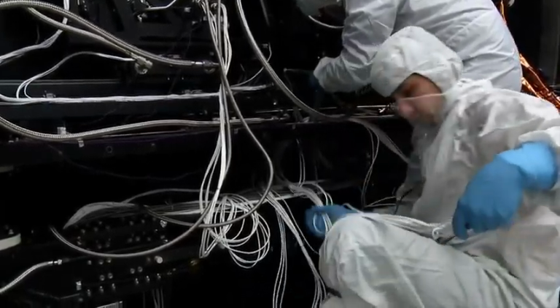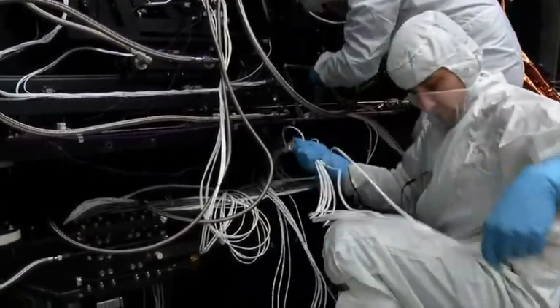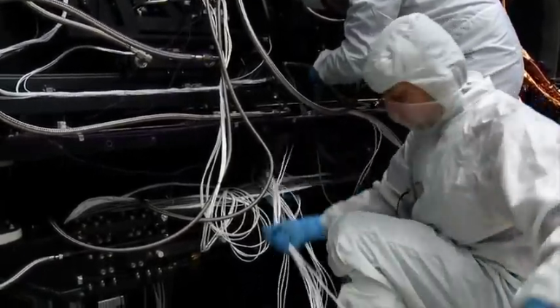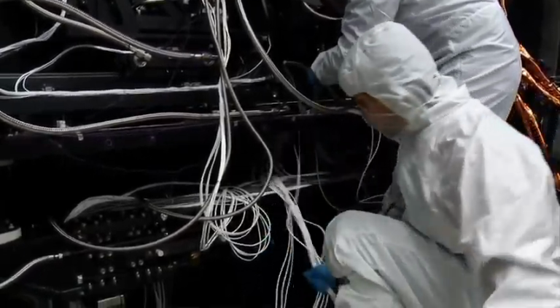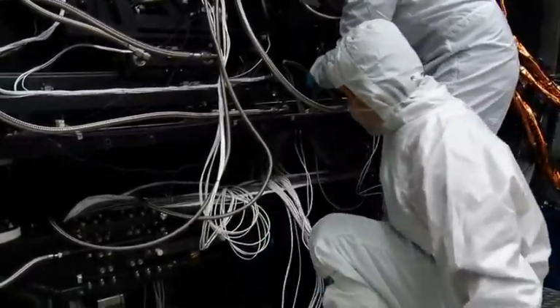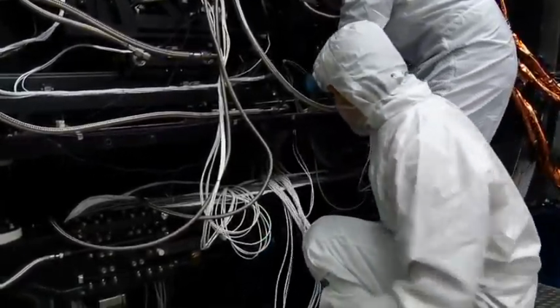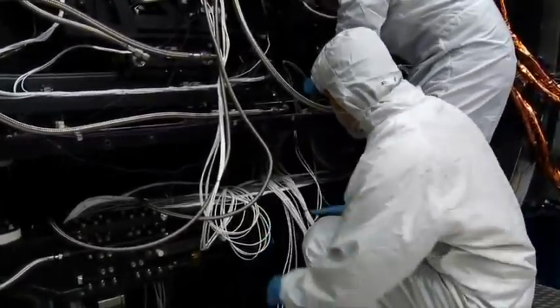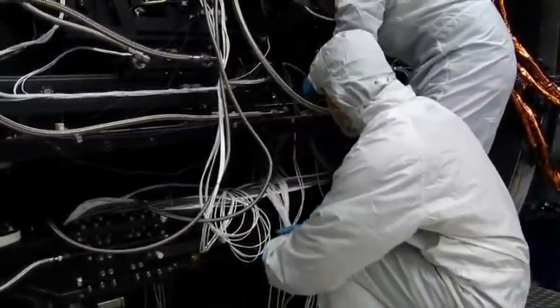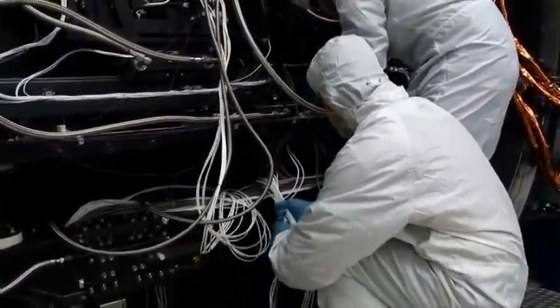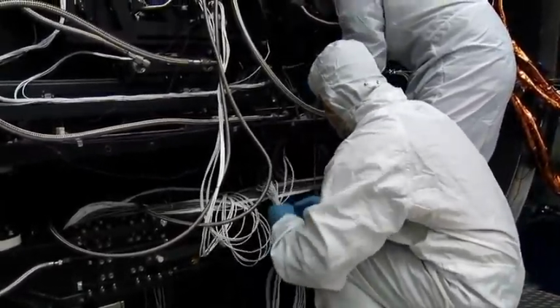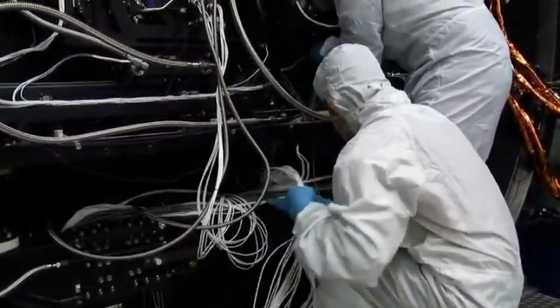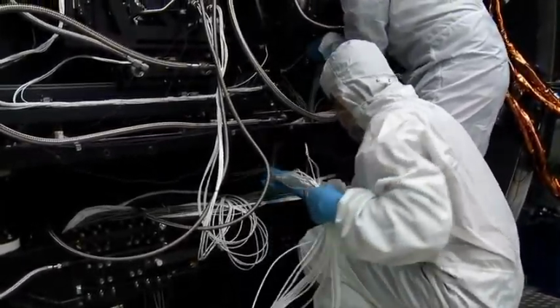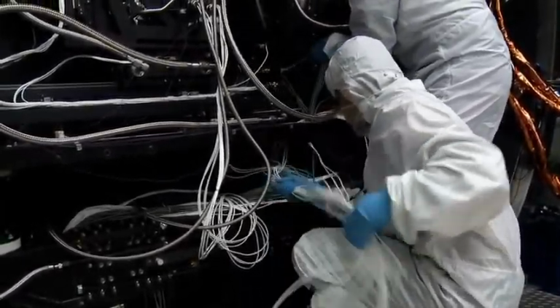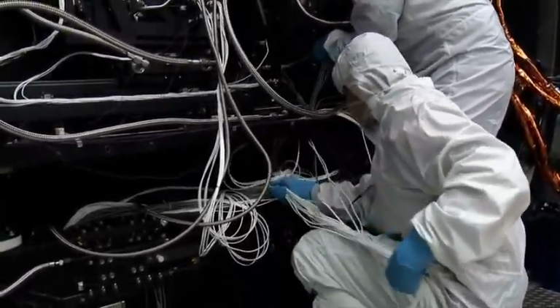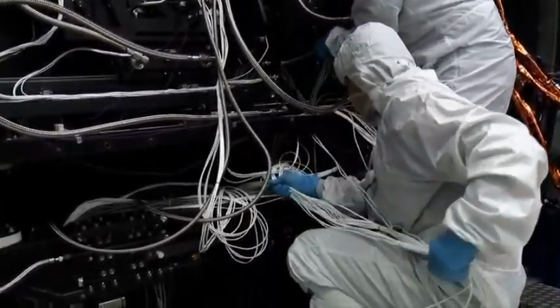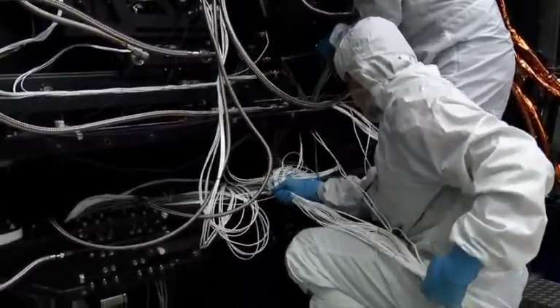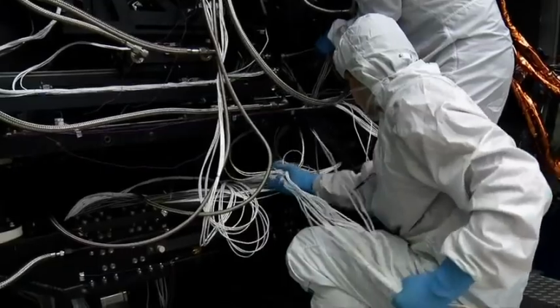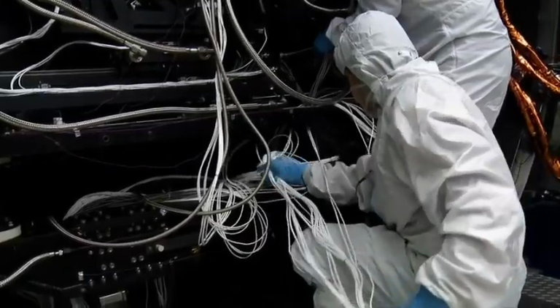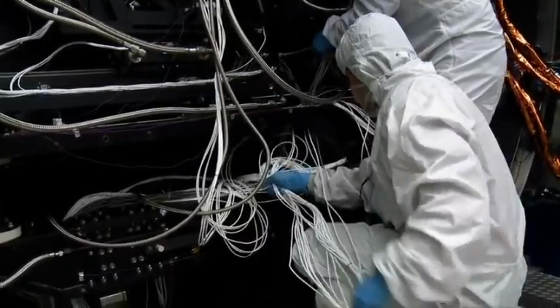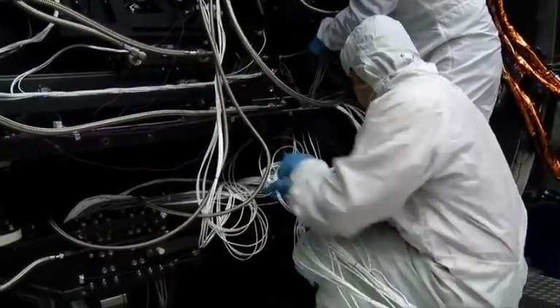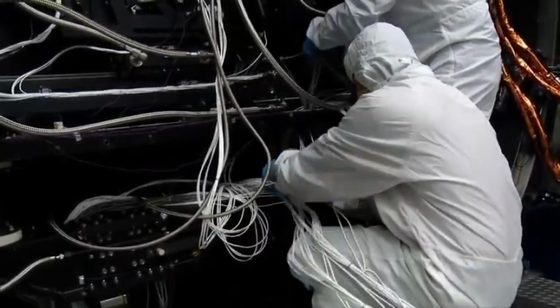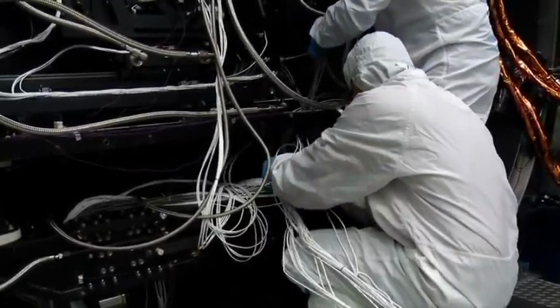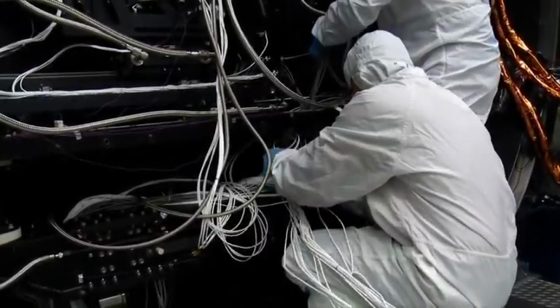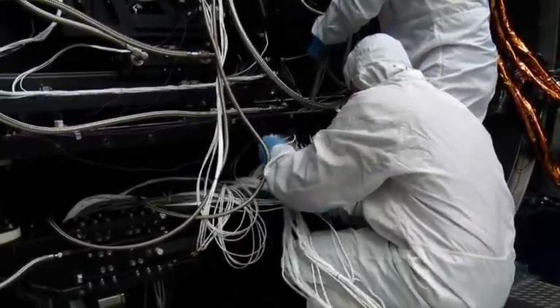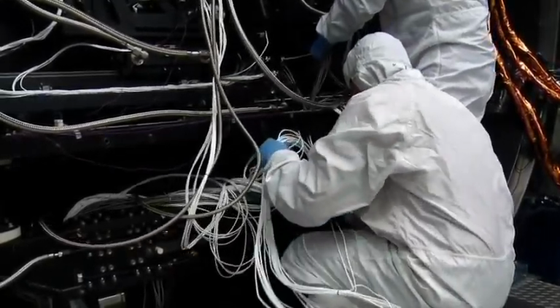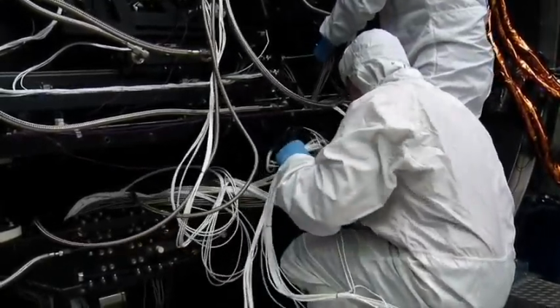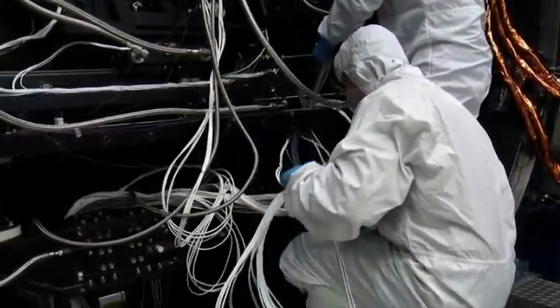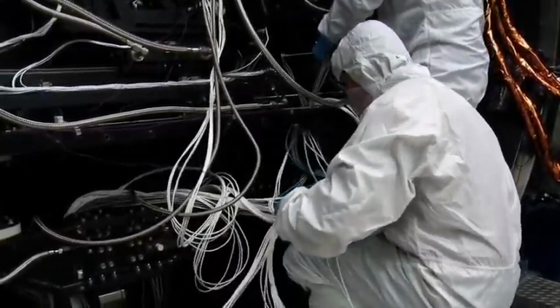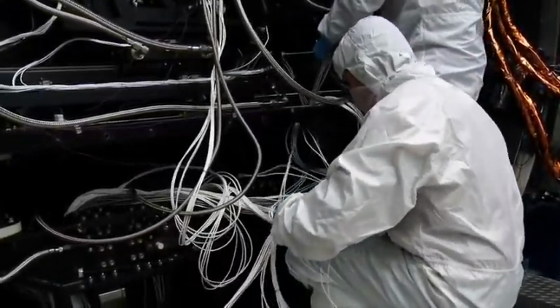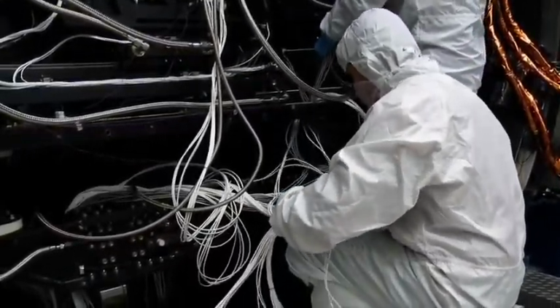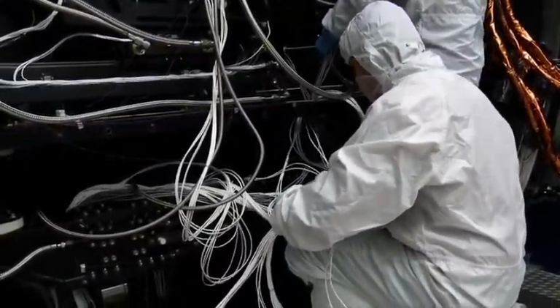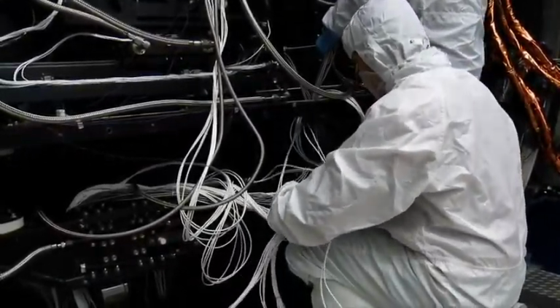Once satisfied with our inspection, we disconnect the wires and cooling lines from the instrument and the calibration equipment. Then we pull out the sled.